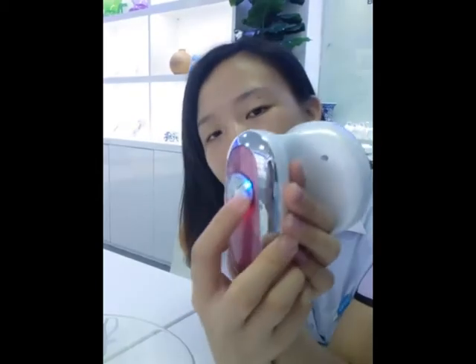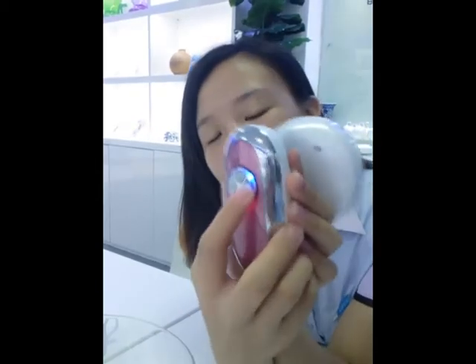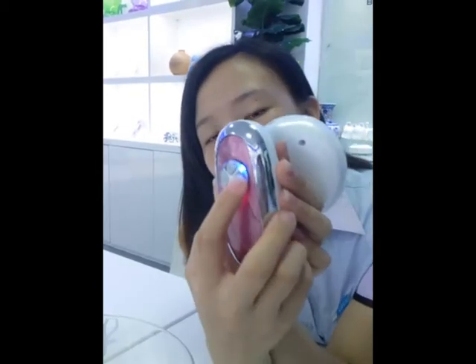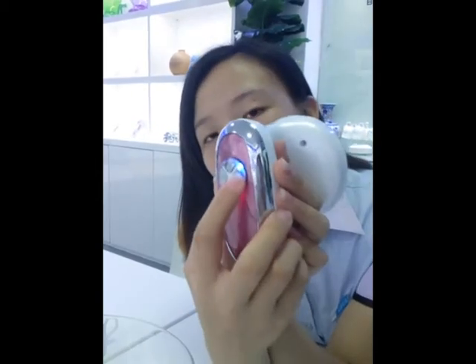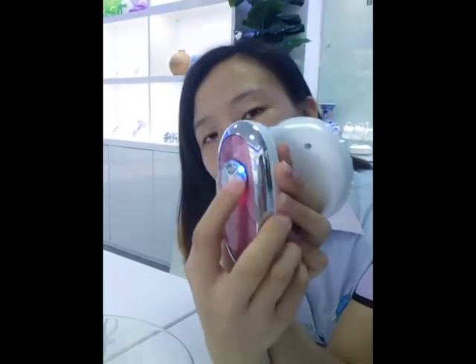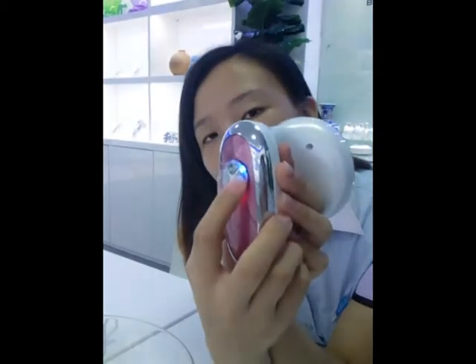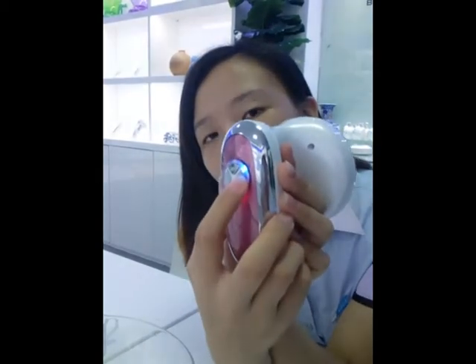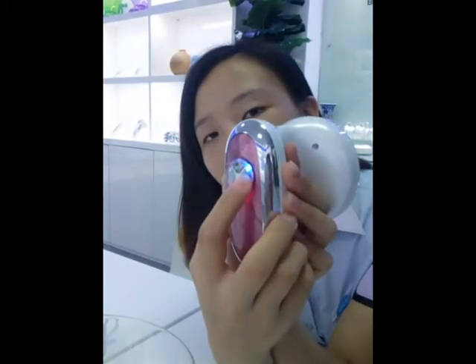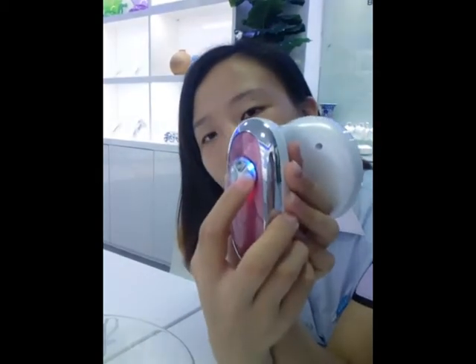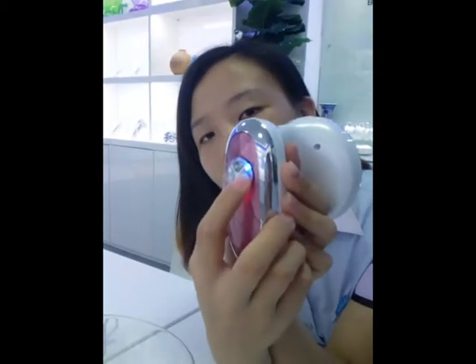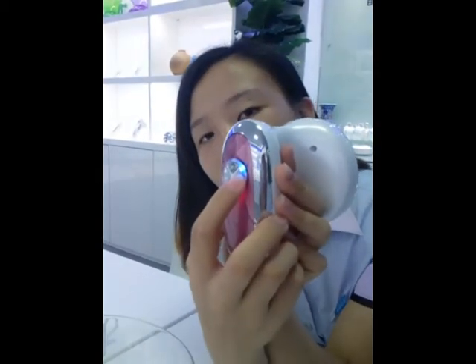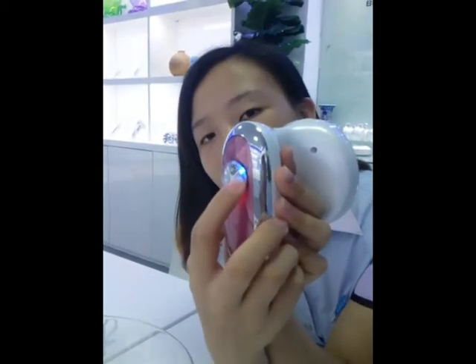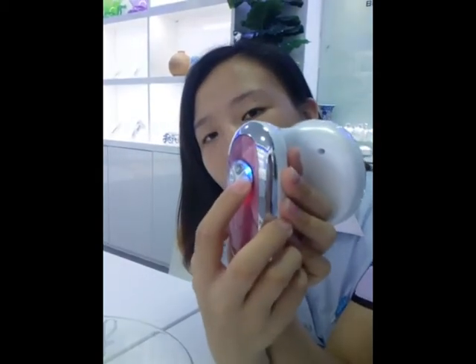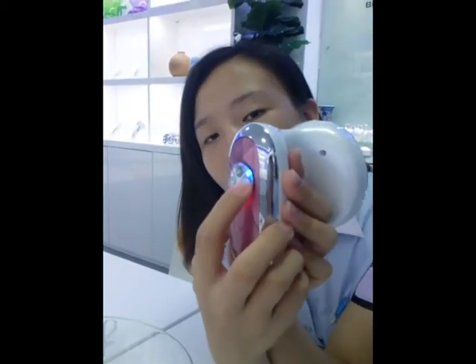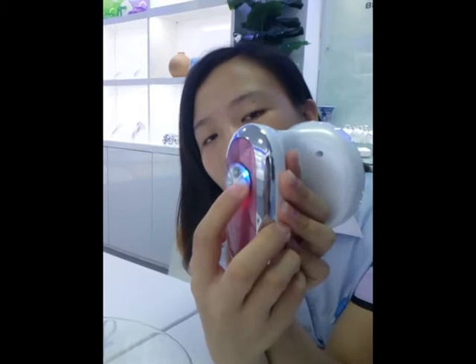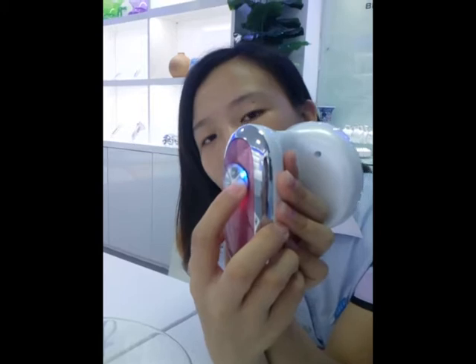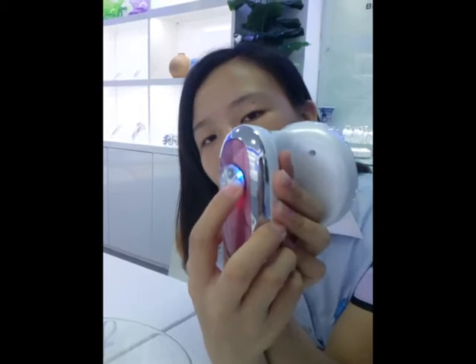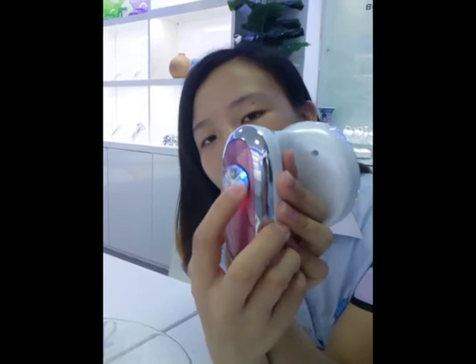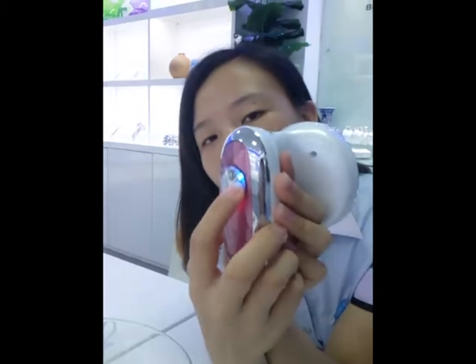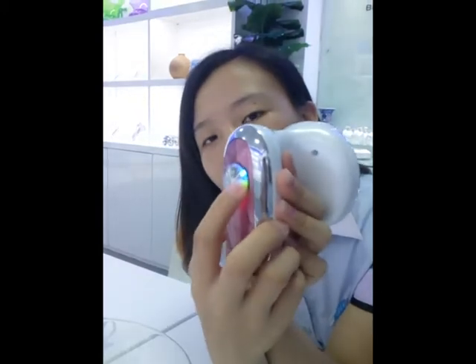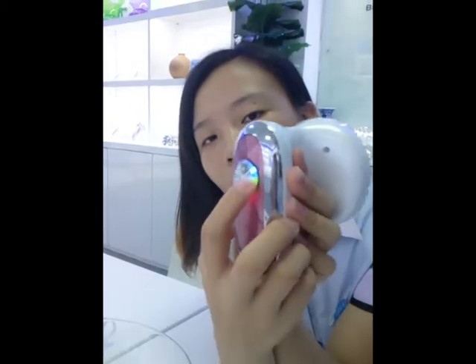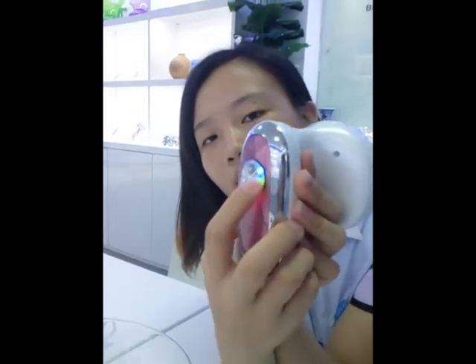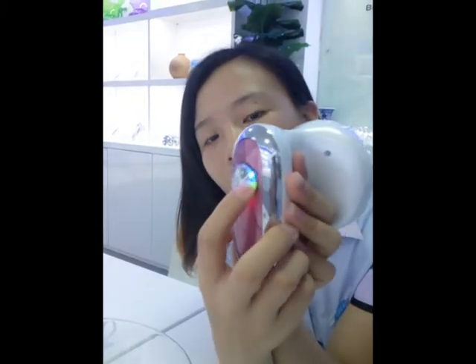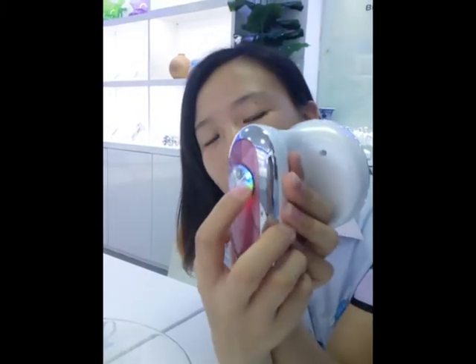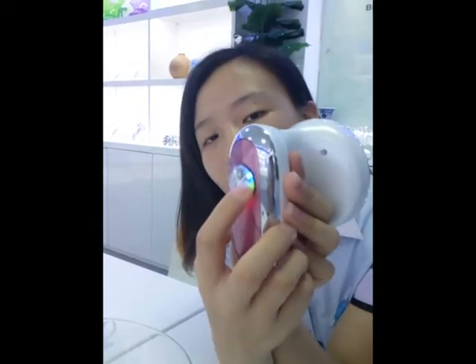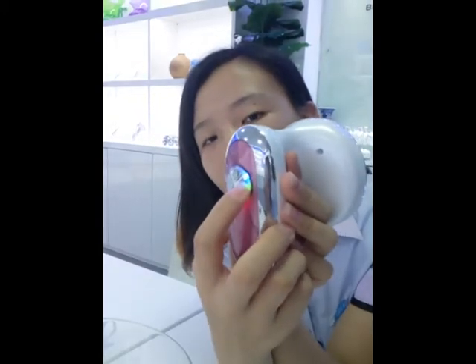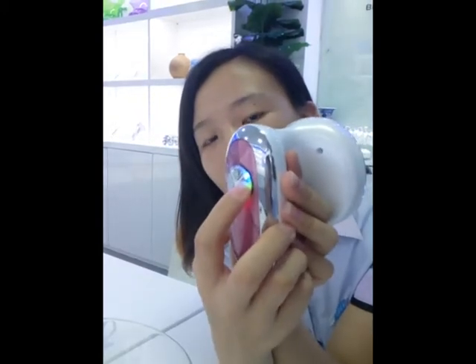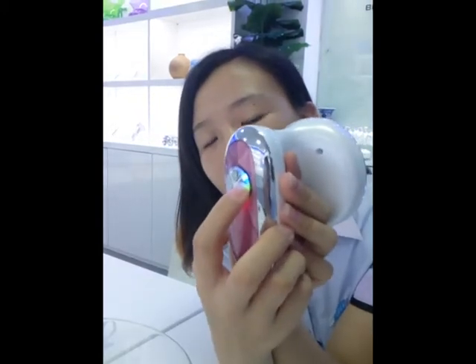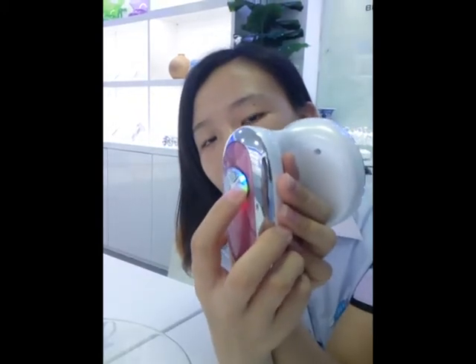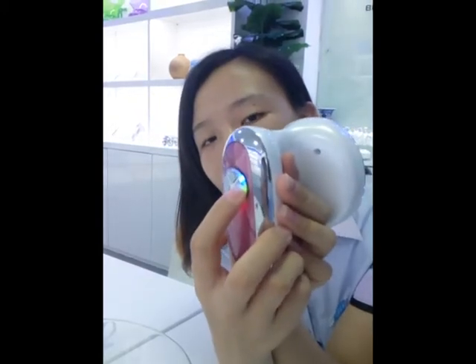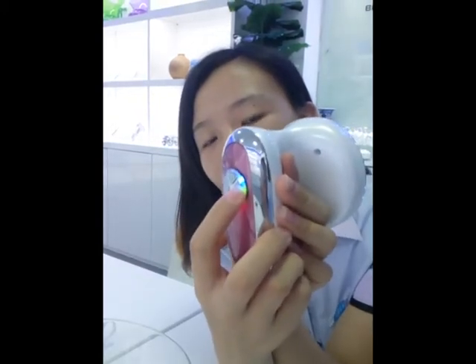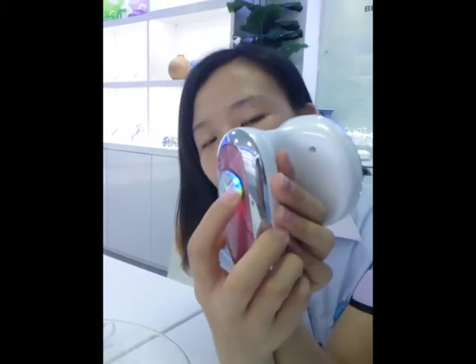Then press the CV button. This activates the ultrasonic function.